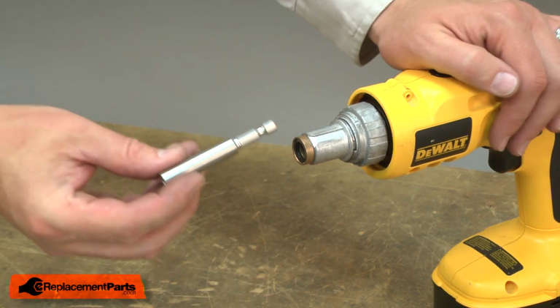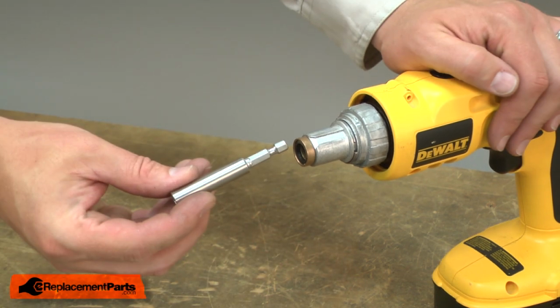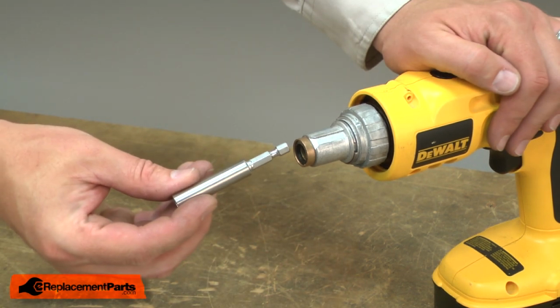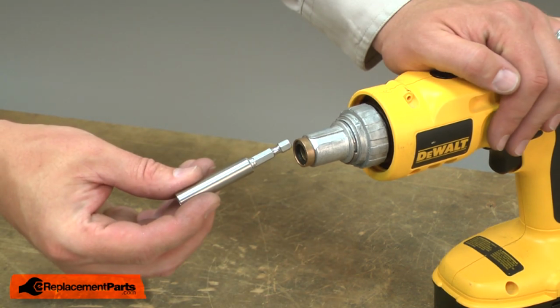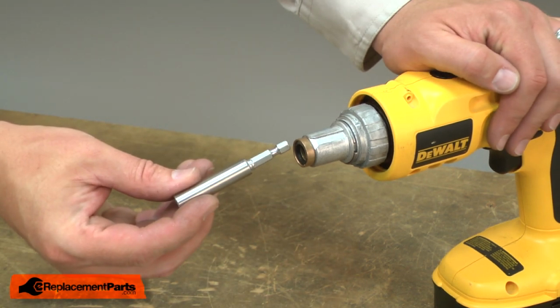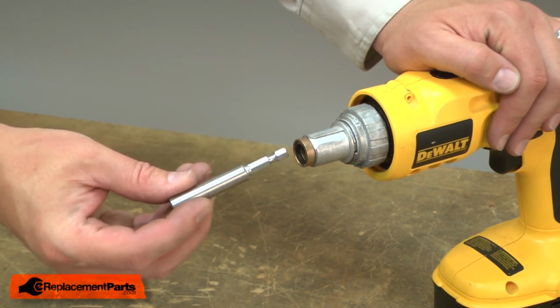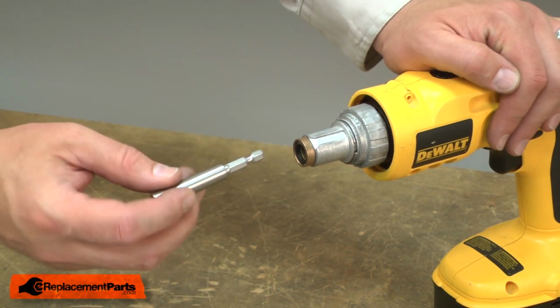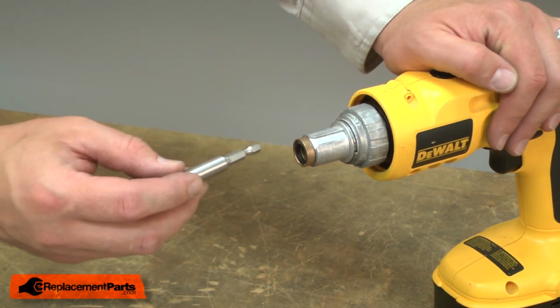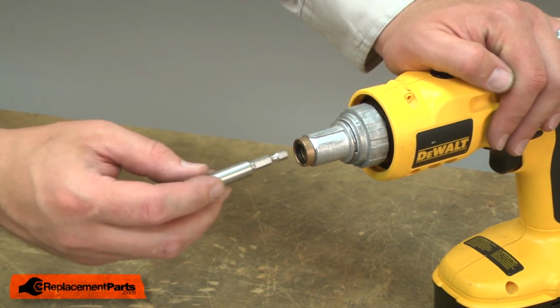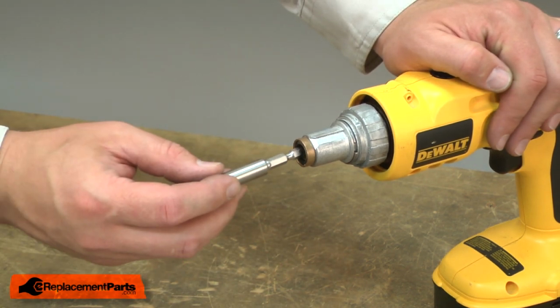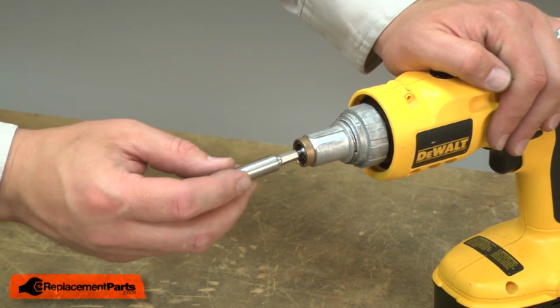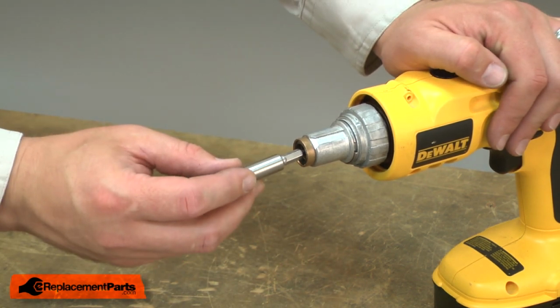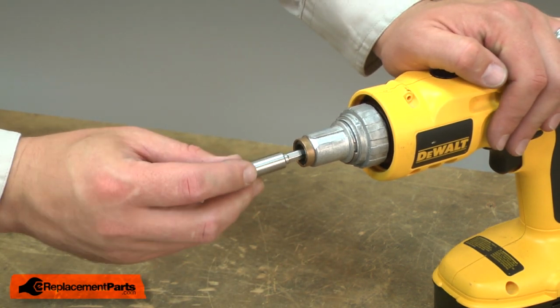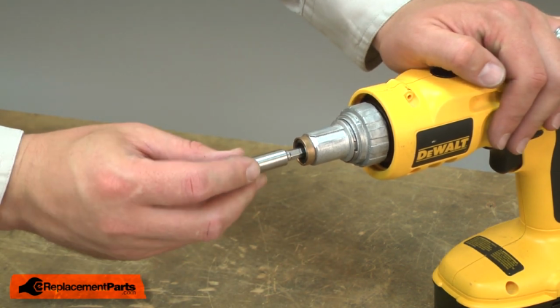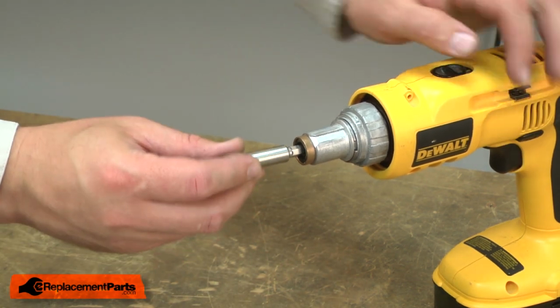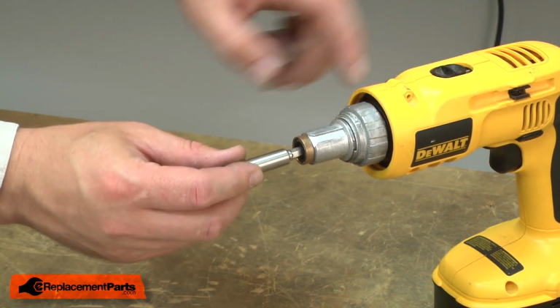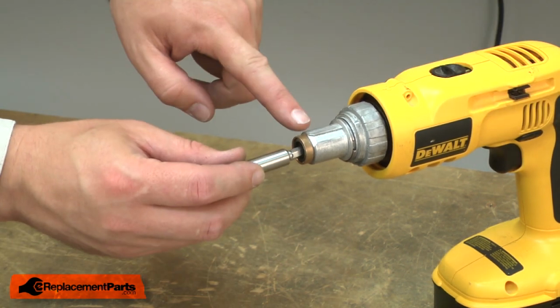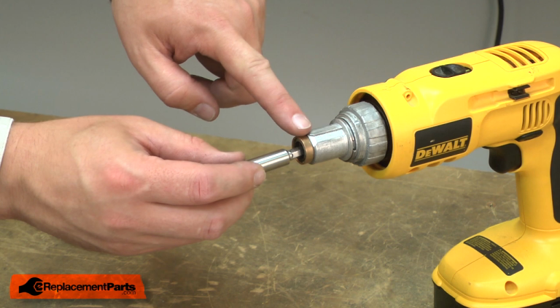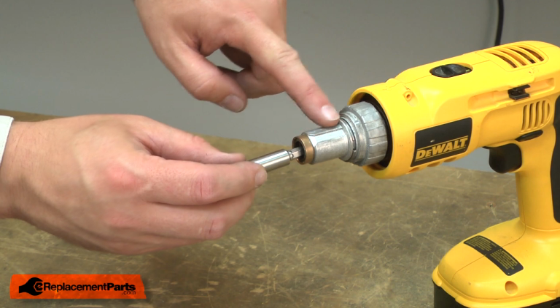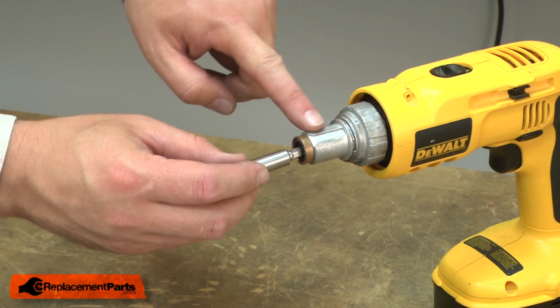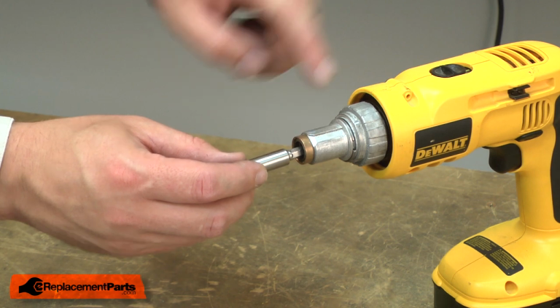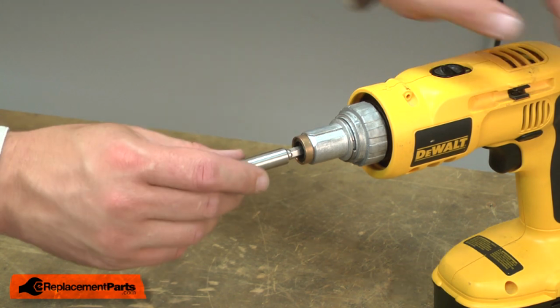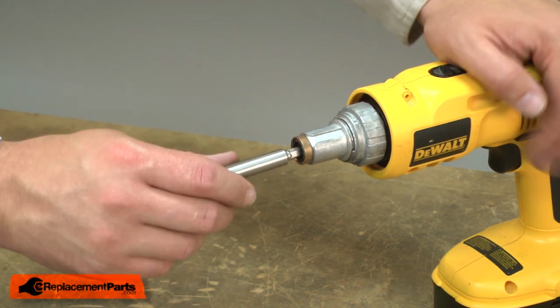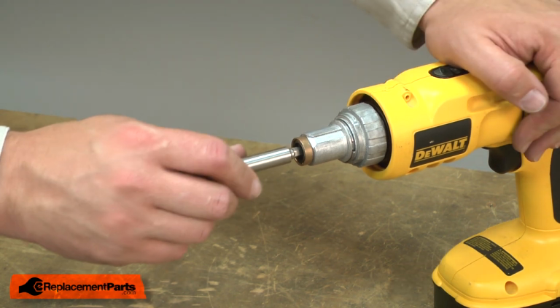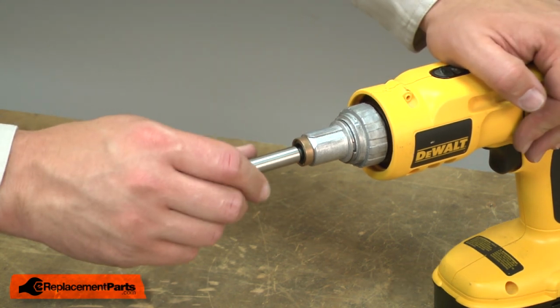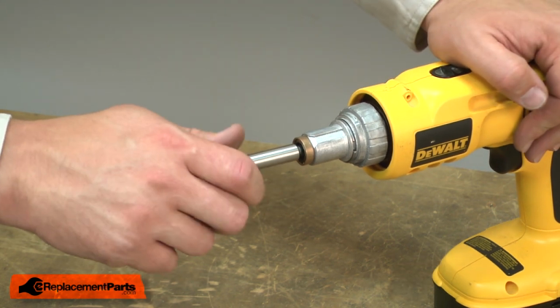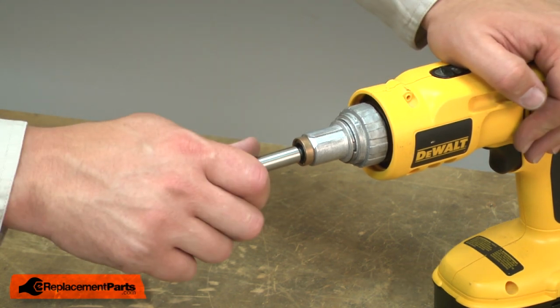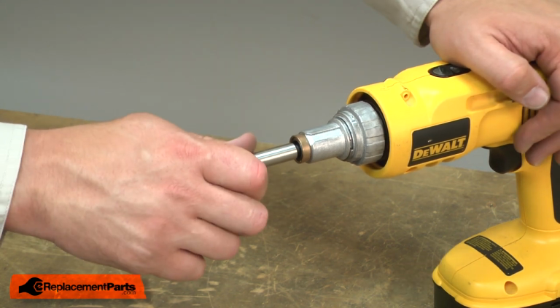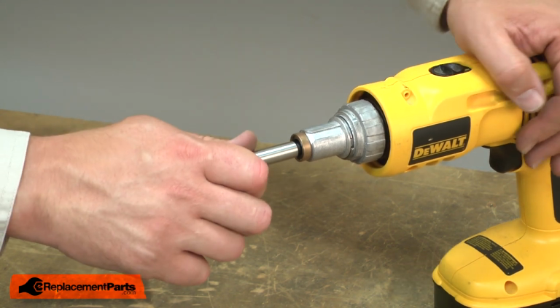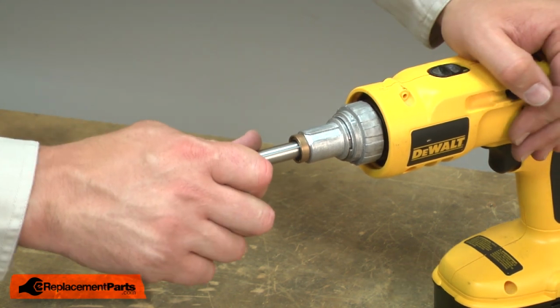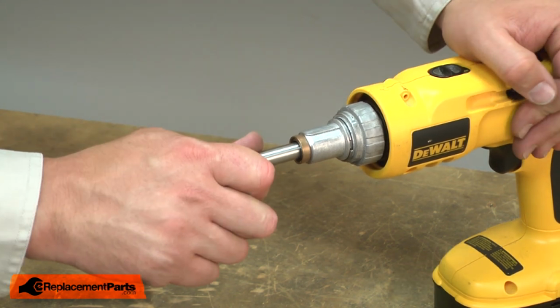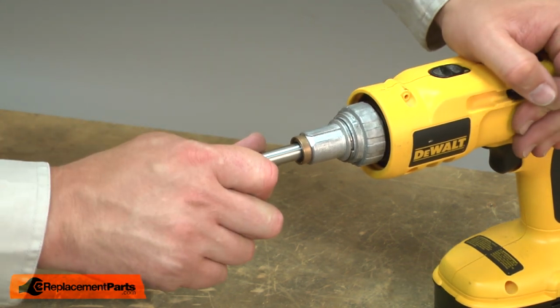To install the new bit holder, I insert it into the clutch and press it into place.